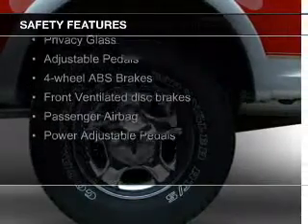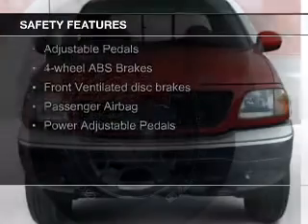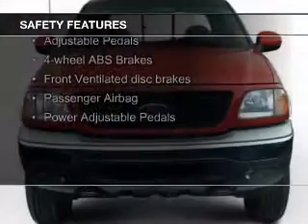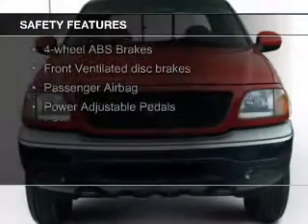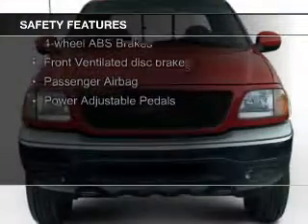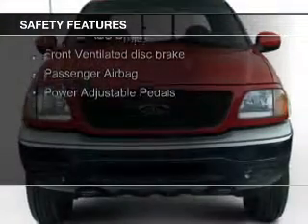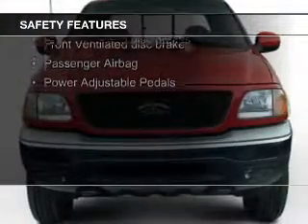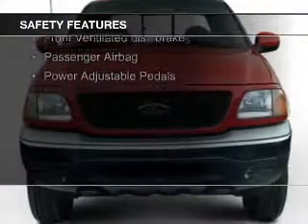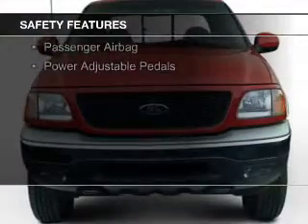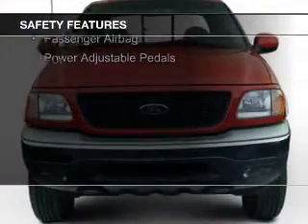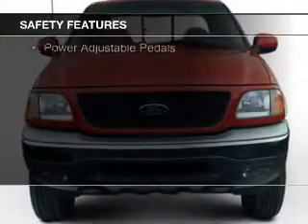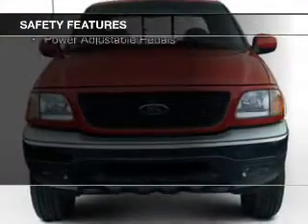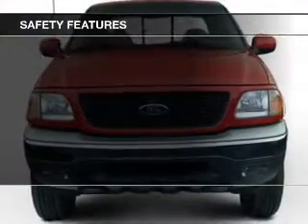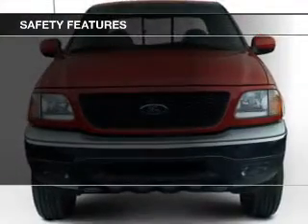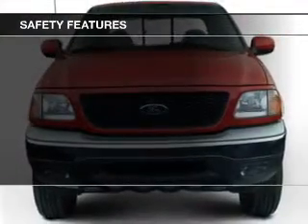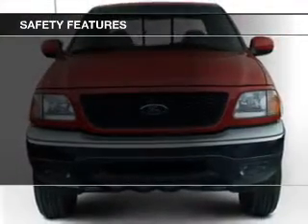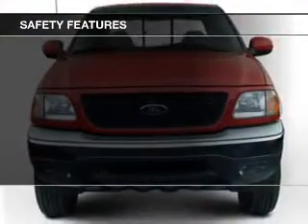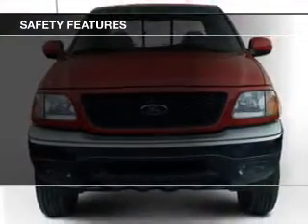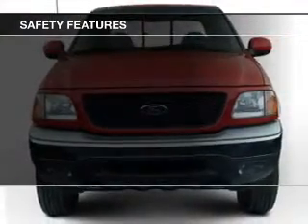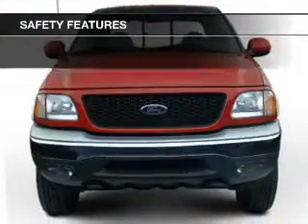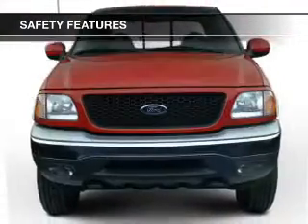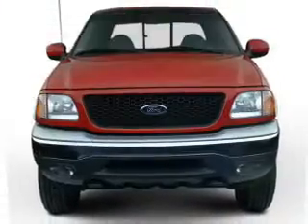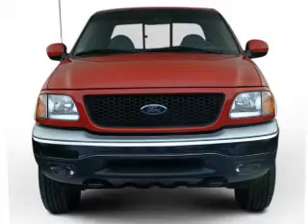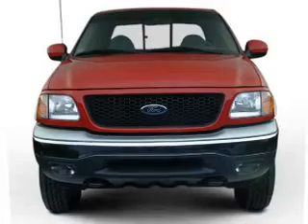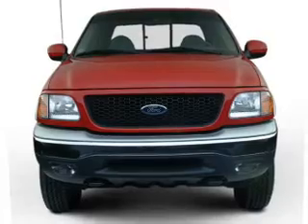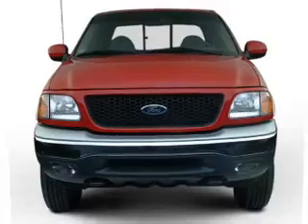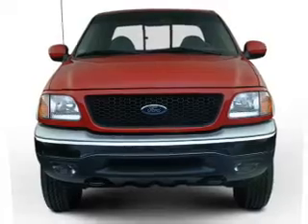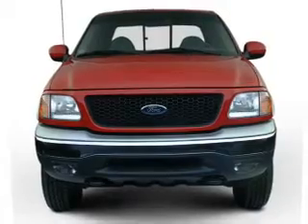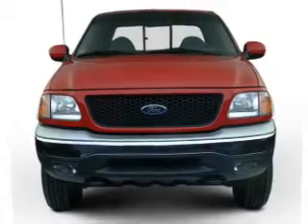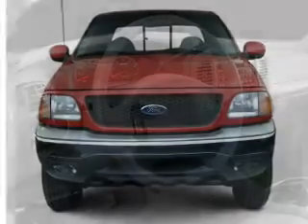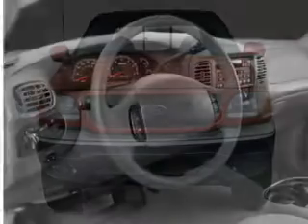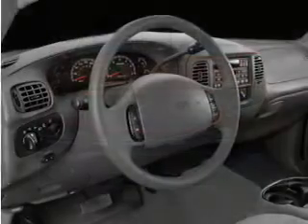Safety was made a priority with these features: fog lights, a passenger airbag, front ventilated disc brakes, and anti-lock brakes.